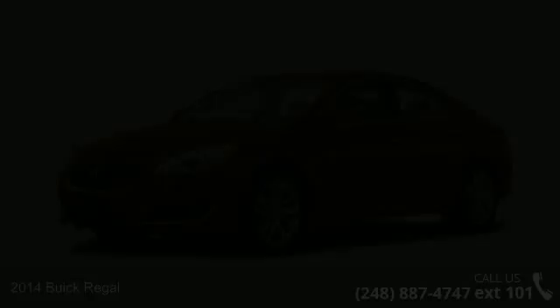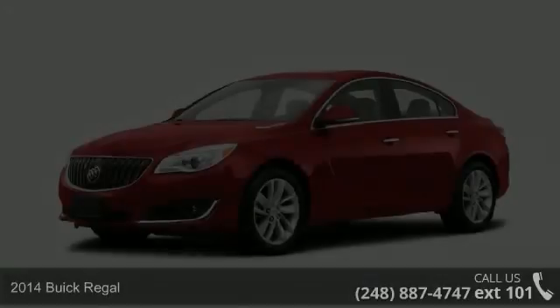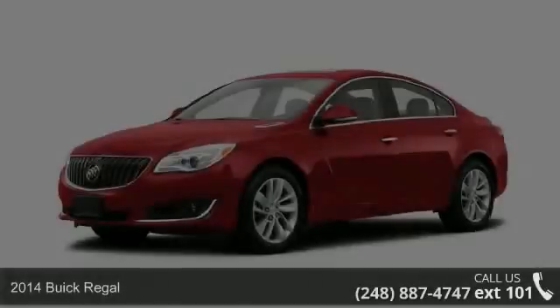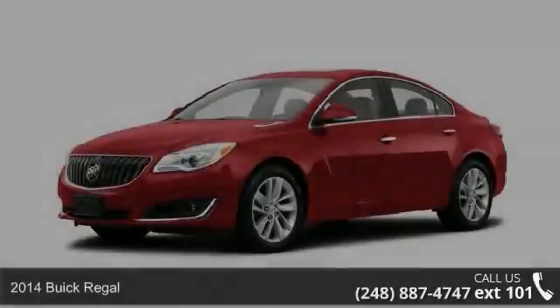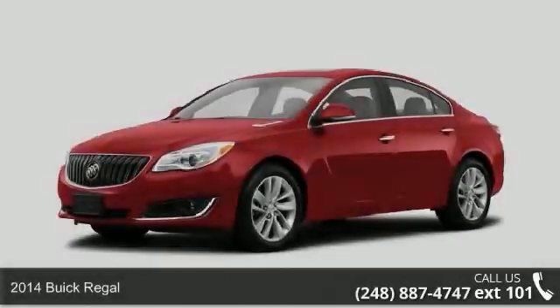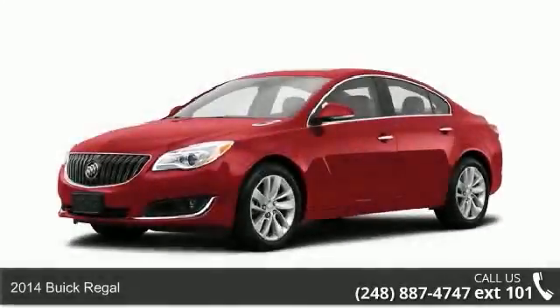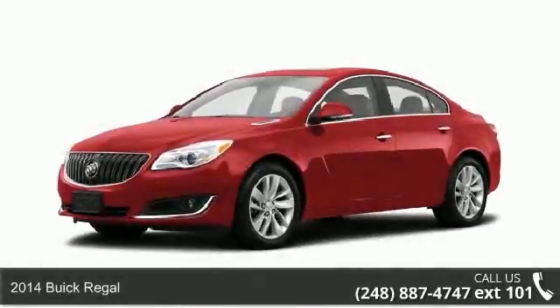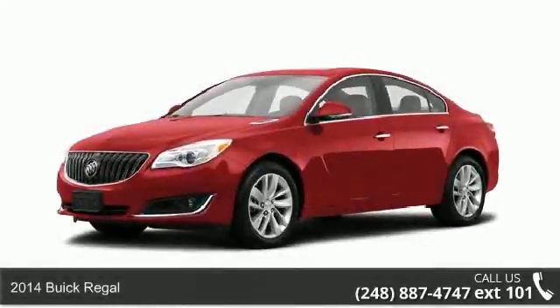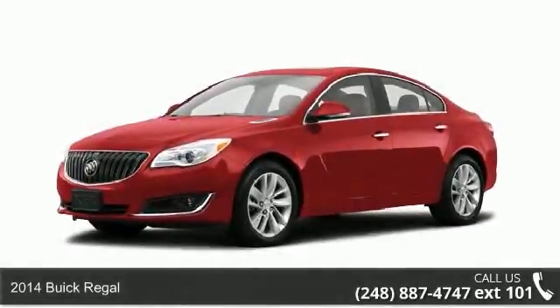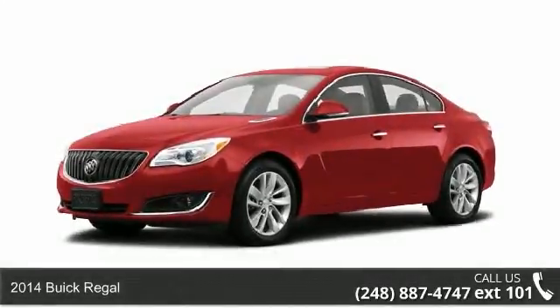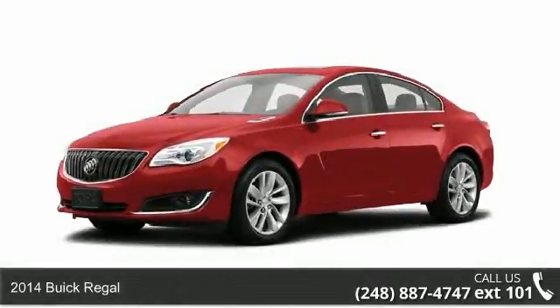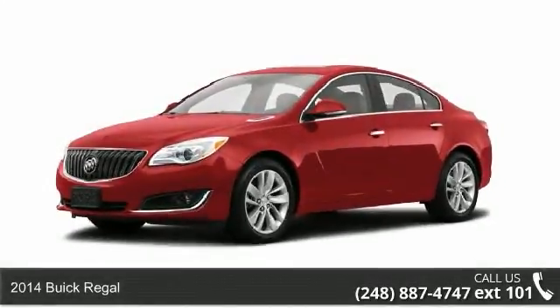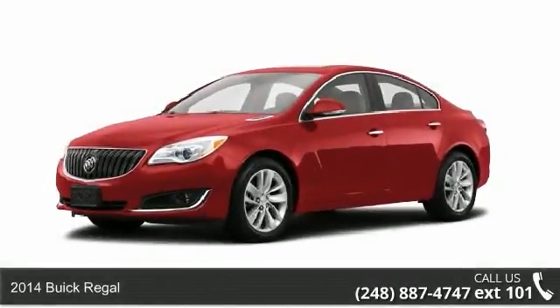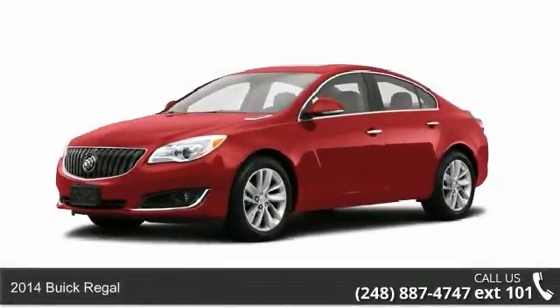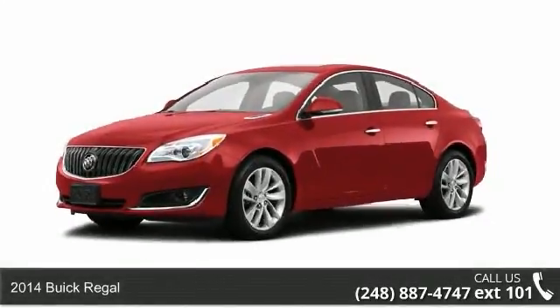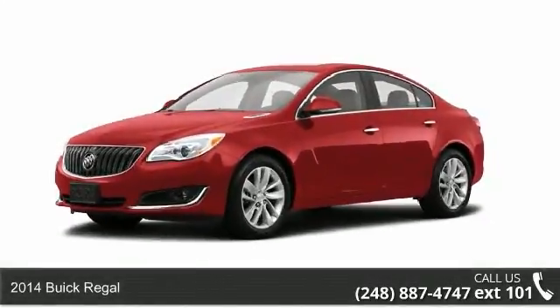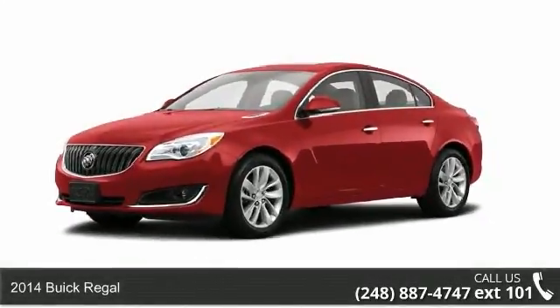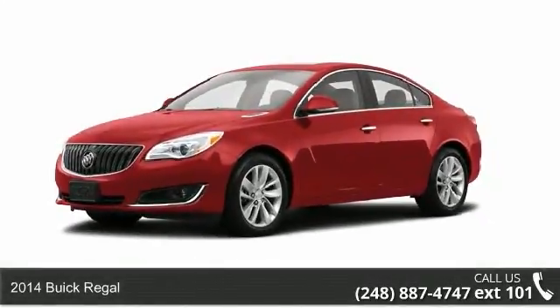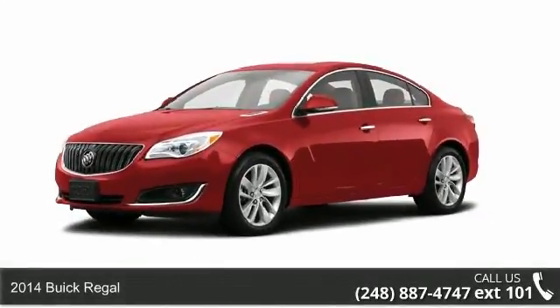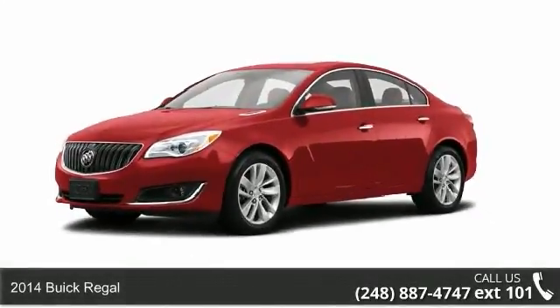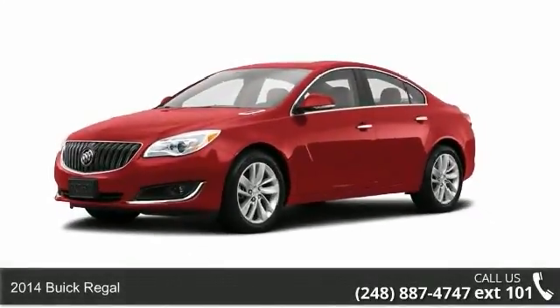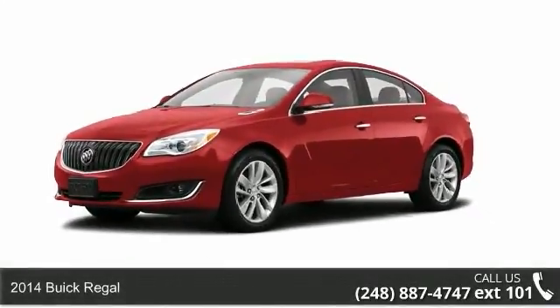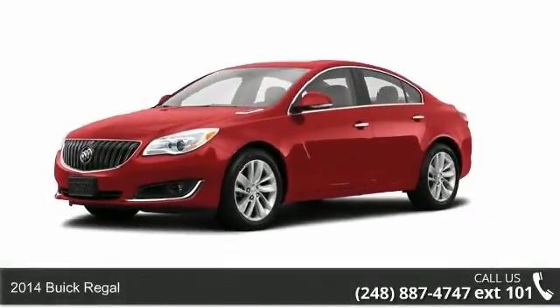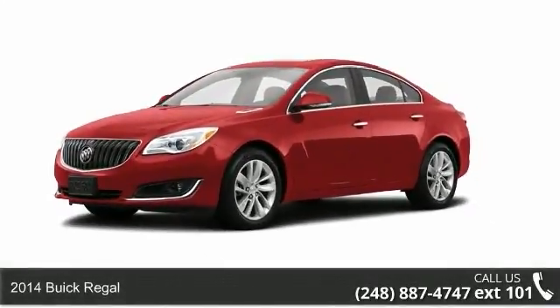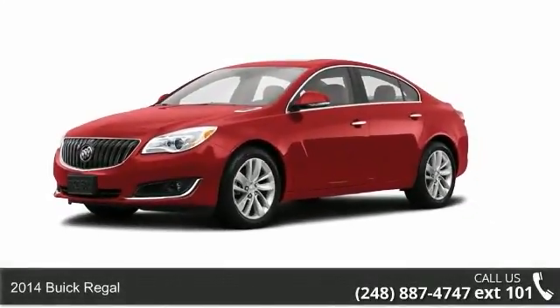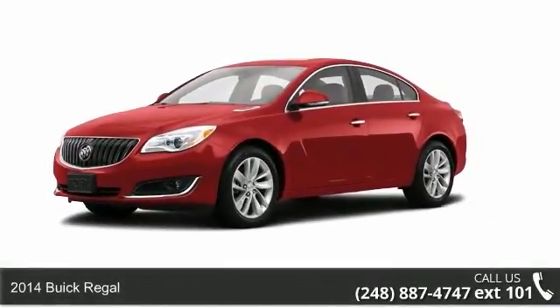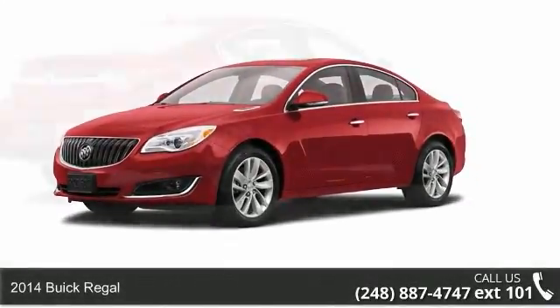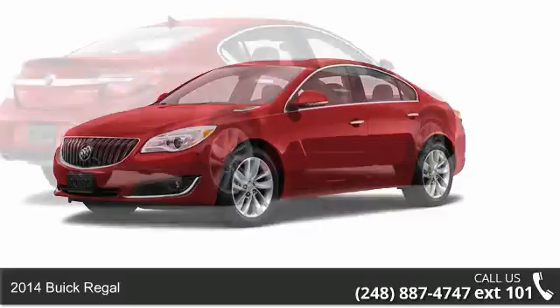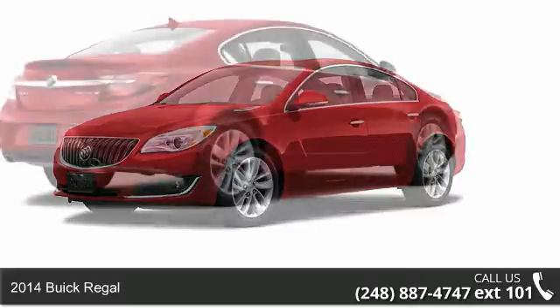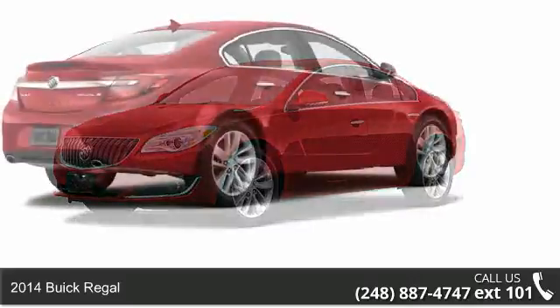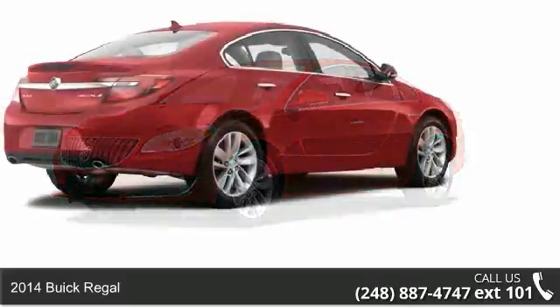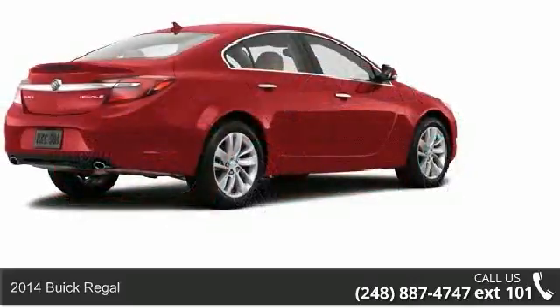Arrive in style with this 2014 Buick Regal. This may be the set of wheels you've been looking for.